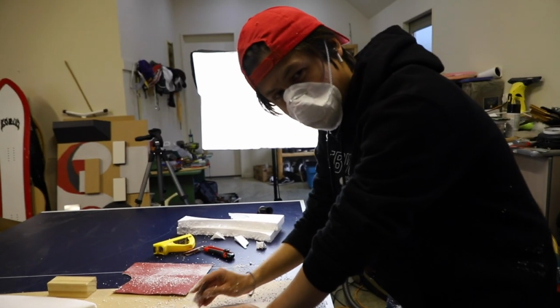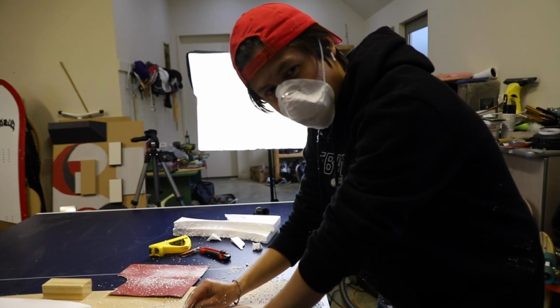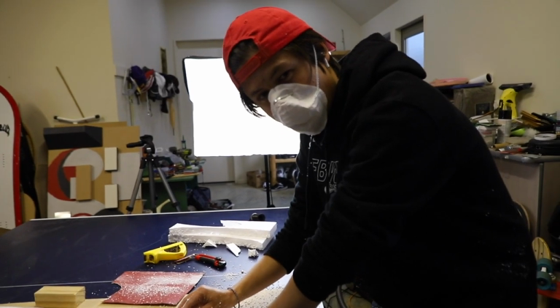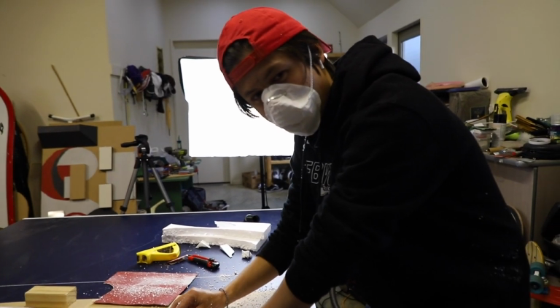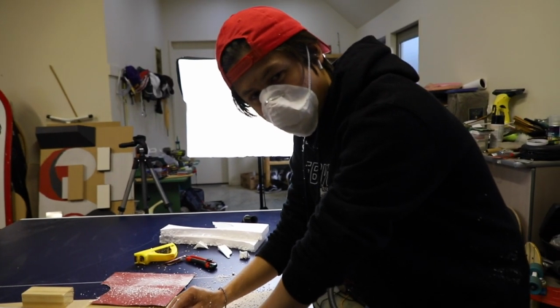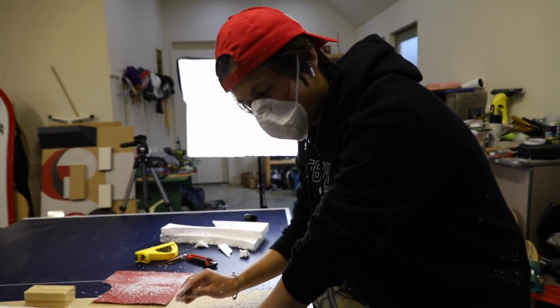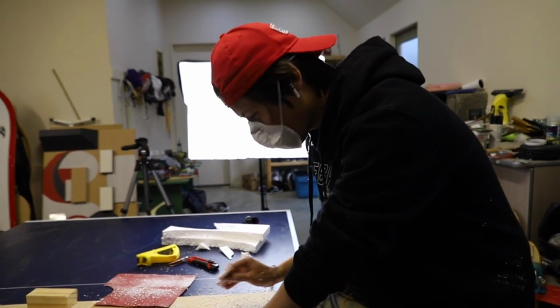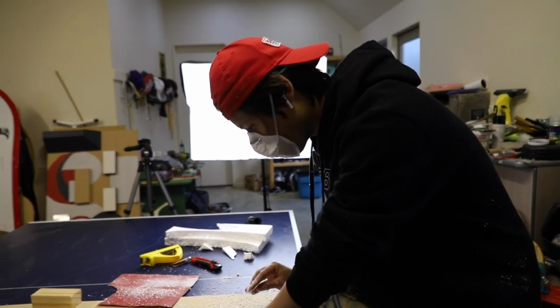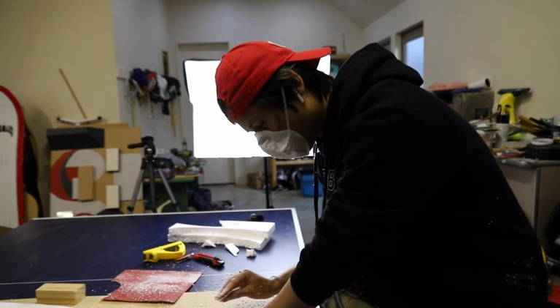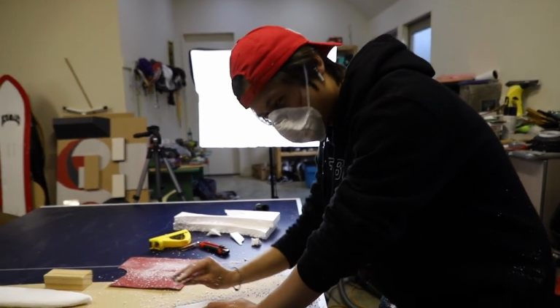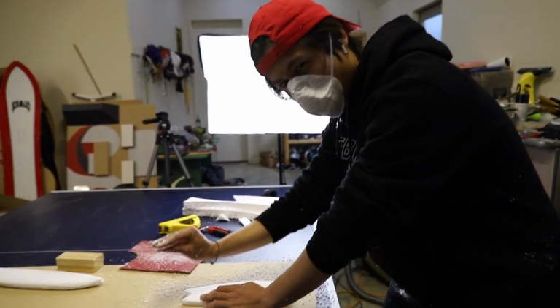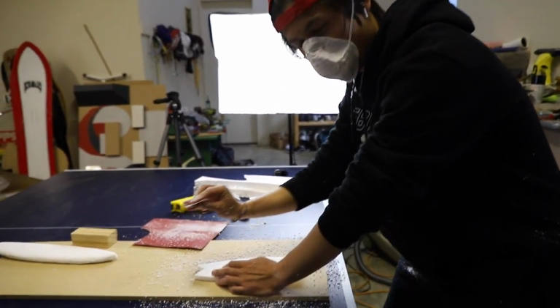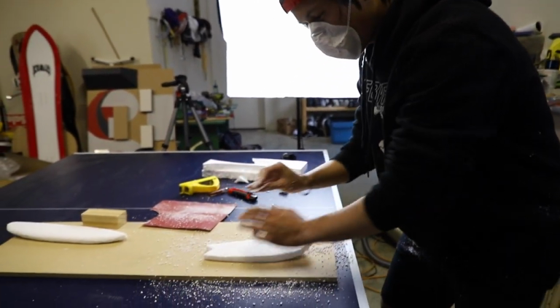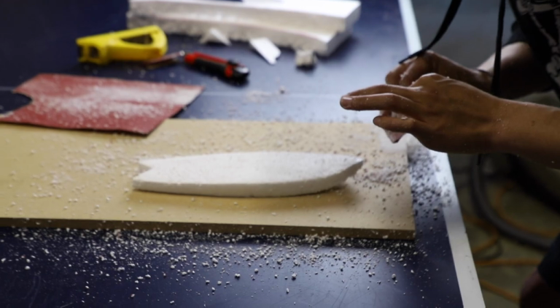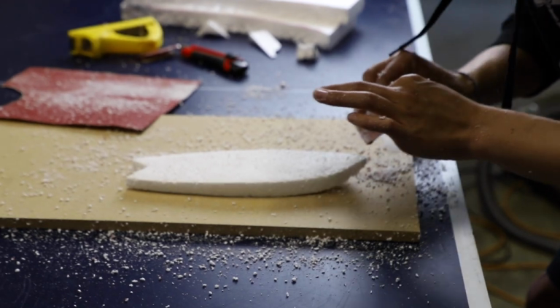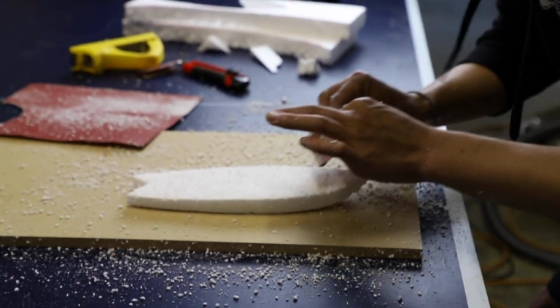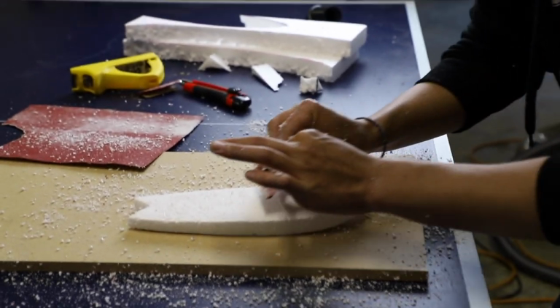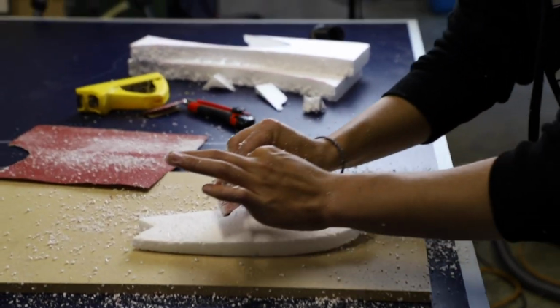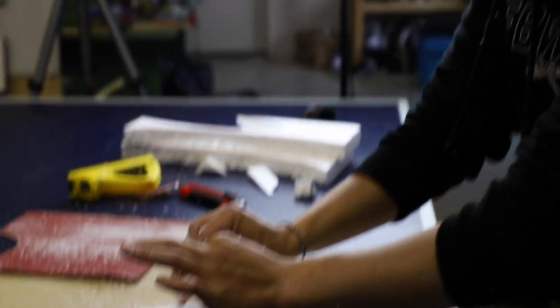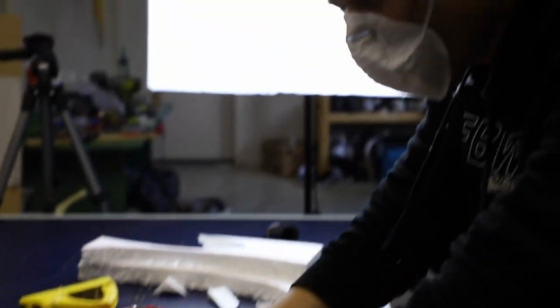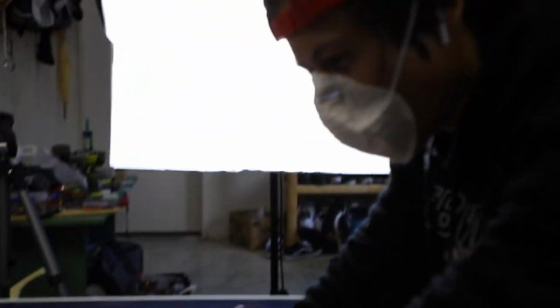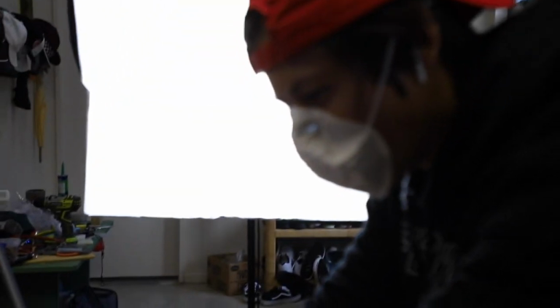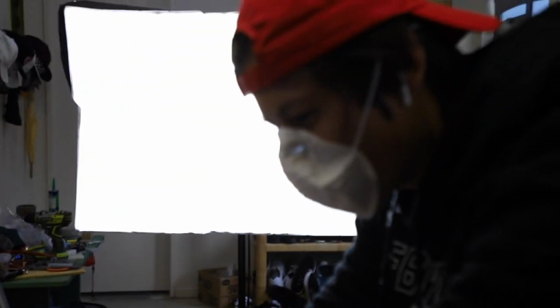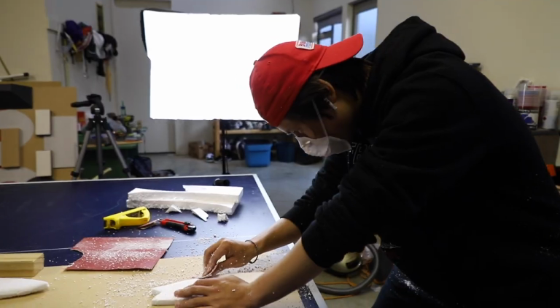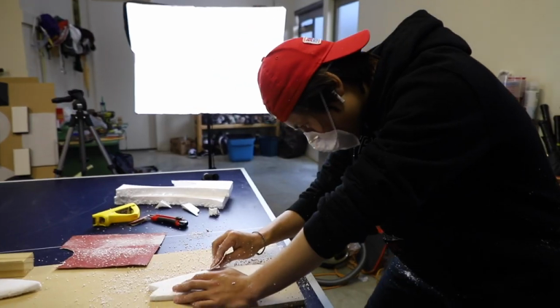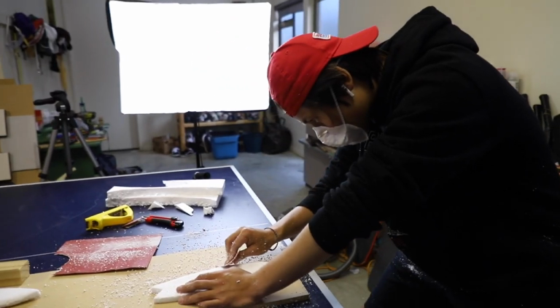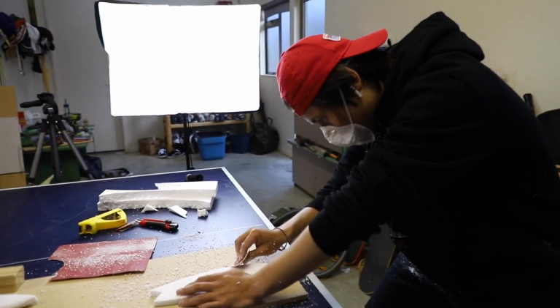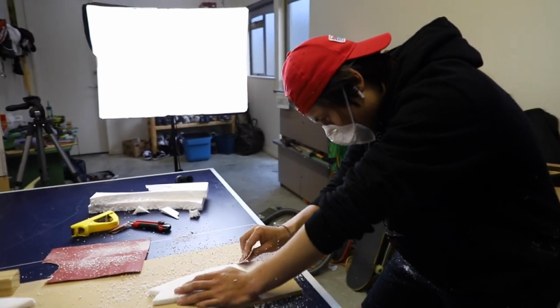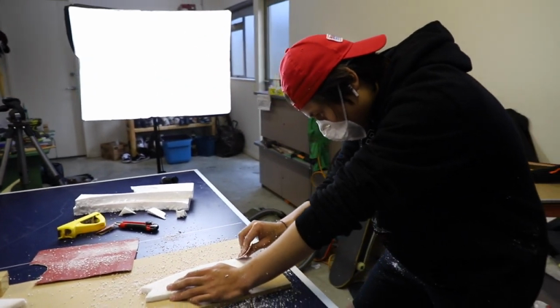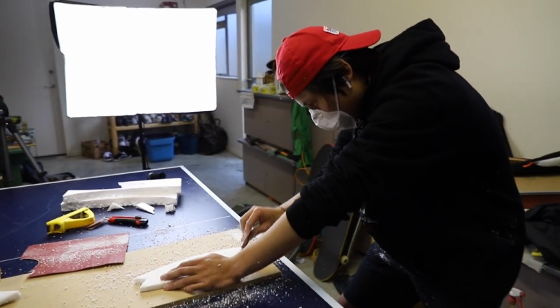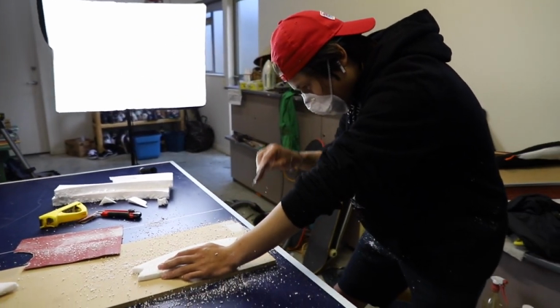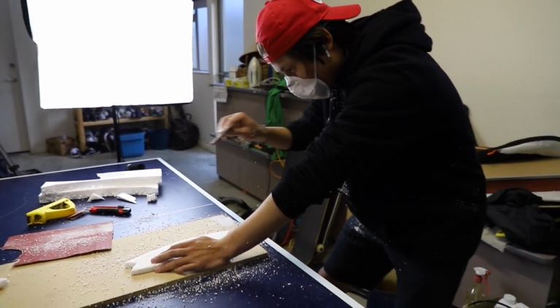You've got to shape your own board. You've got to go with the flow, go with the flow.